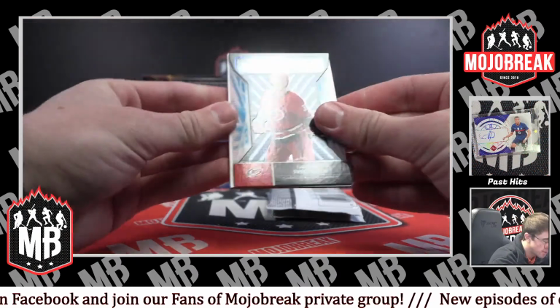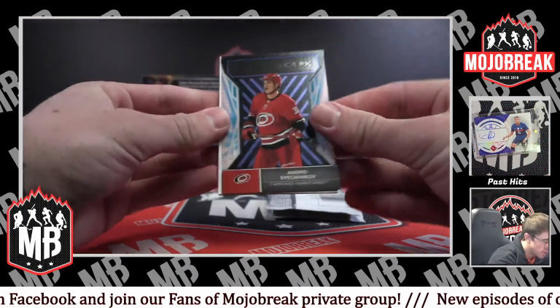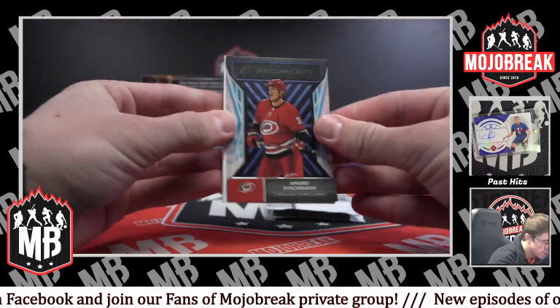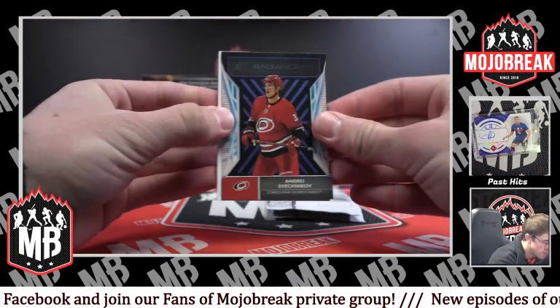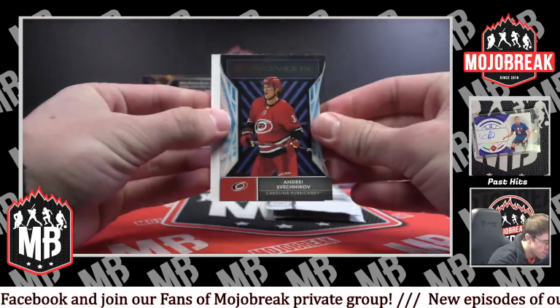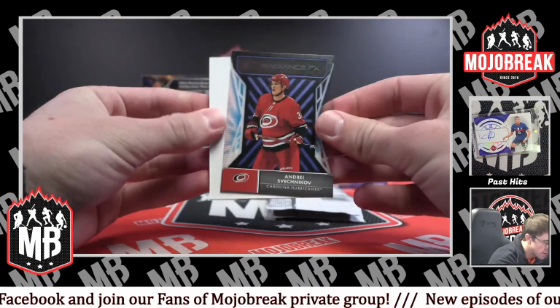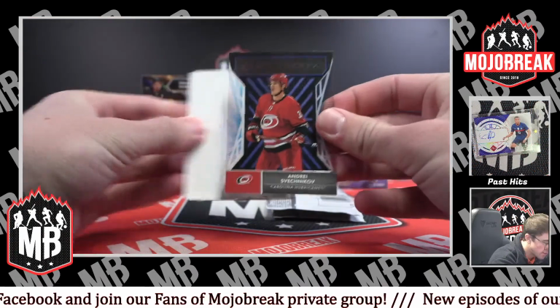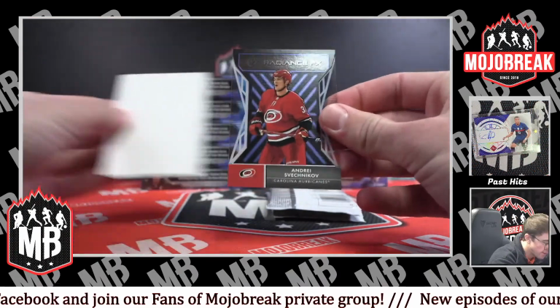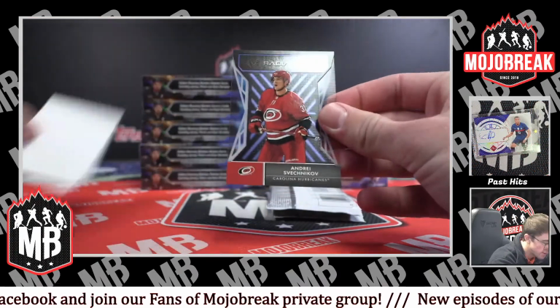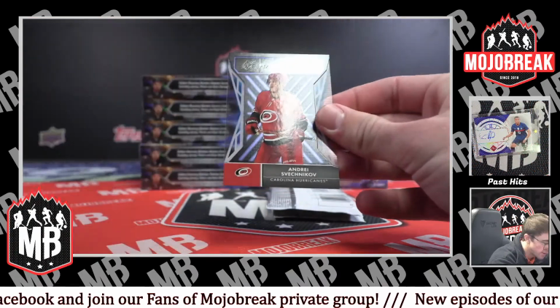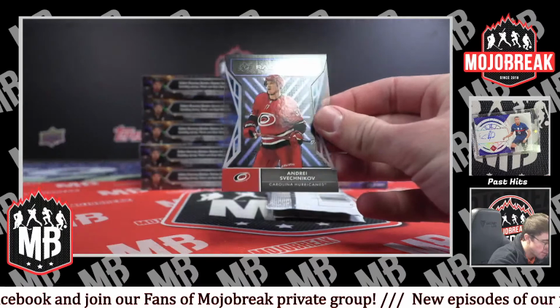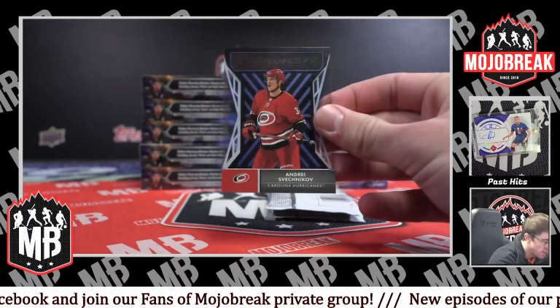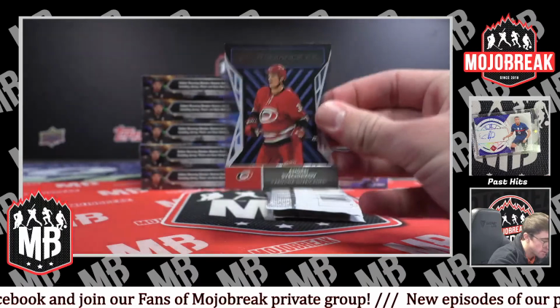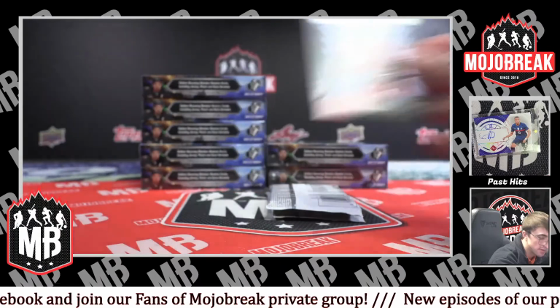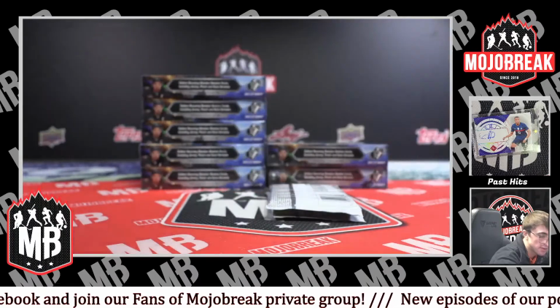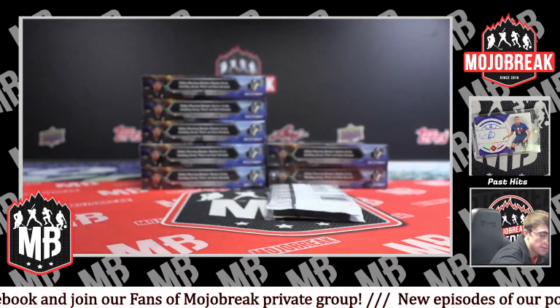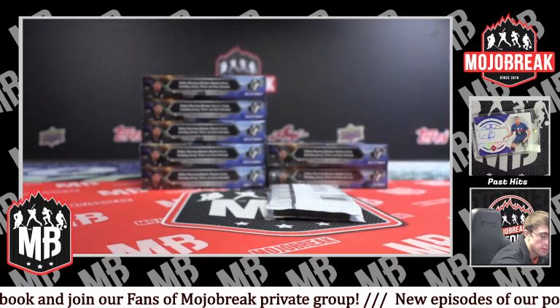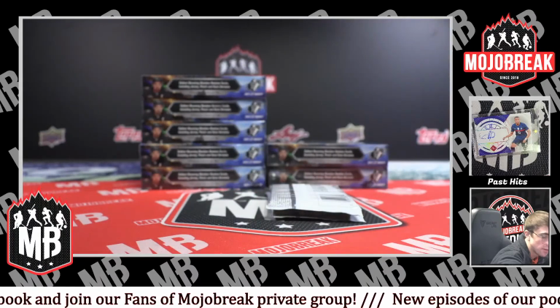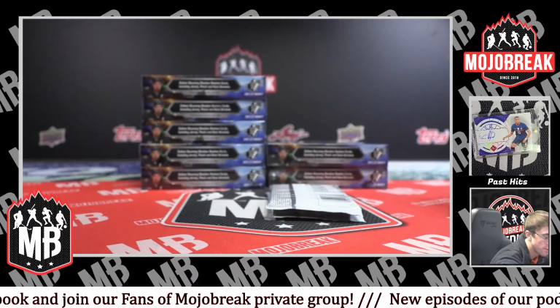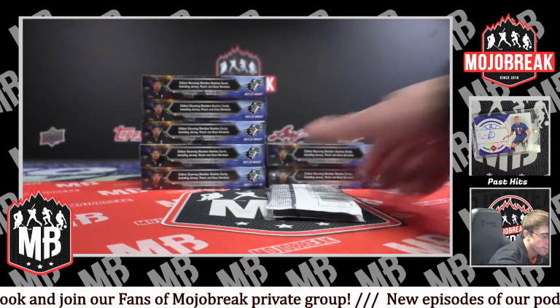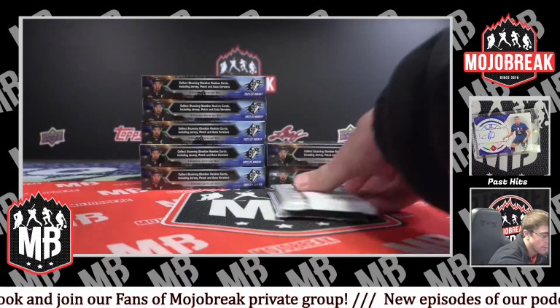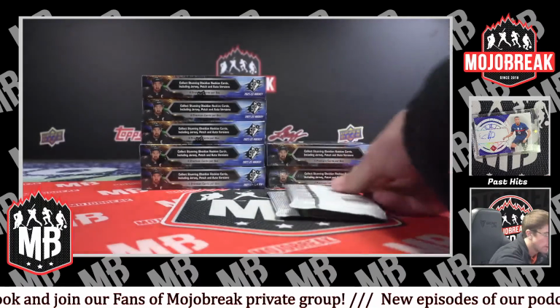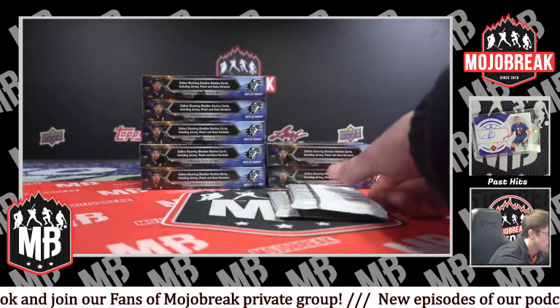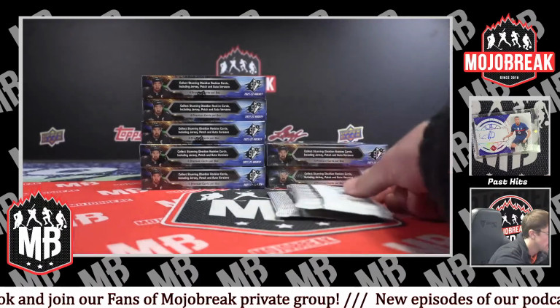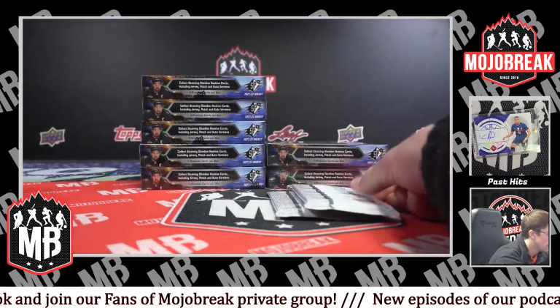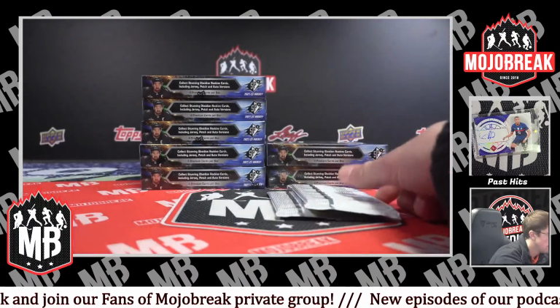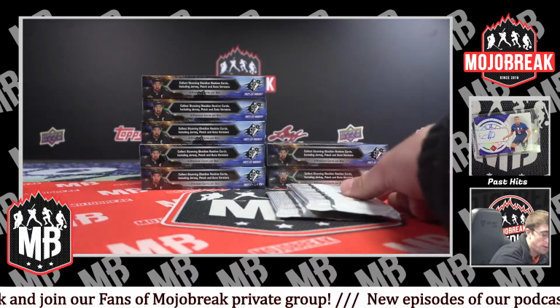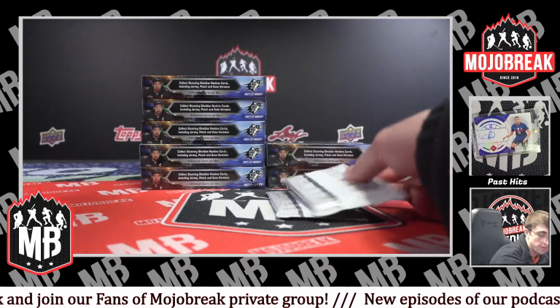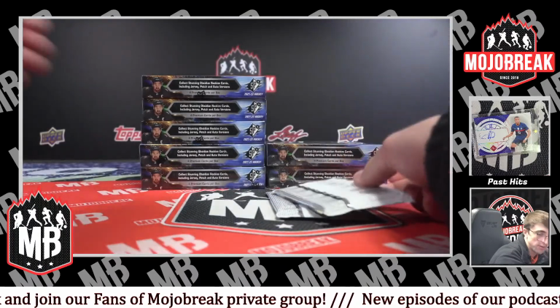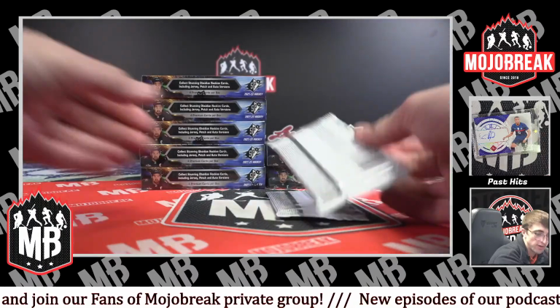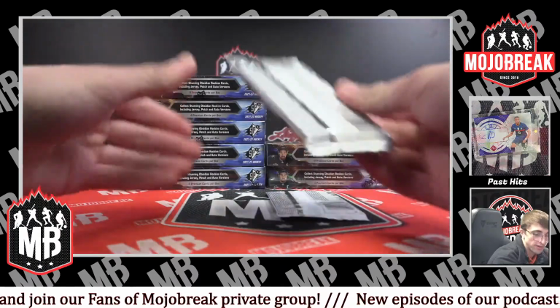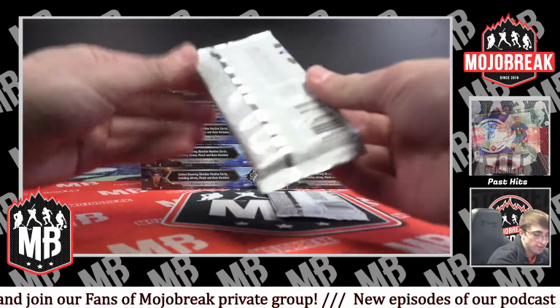Andre Smetchnikov — Radiance FX. Not even numbering on that one.